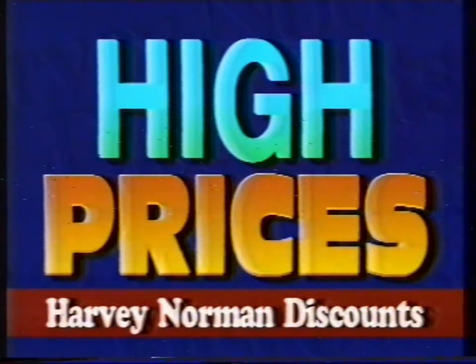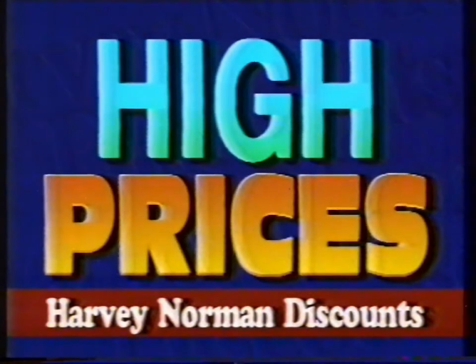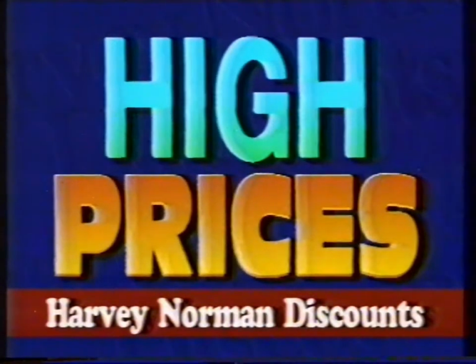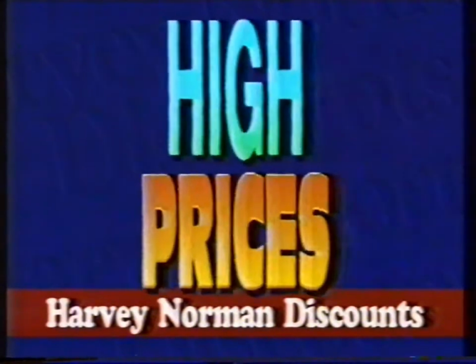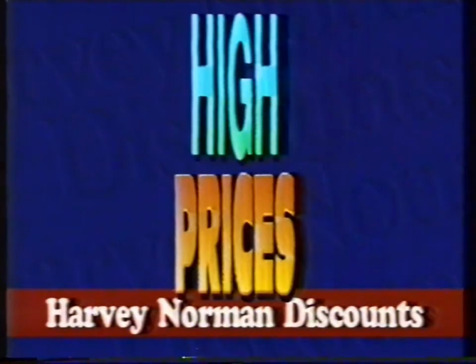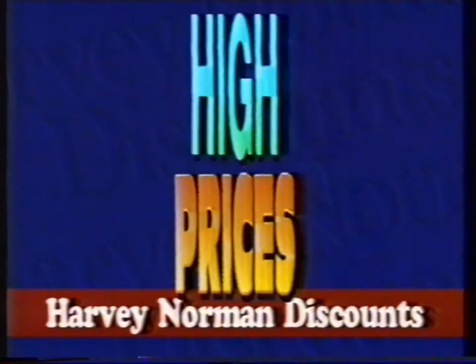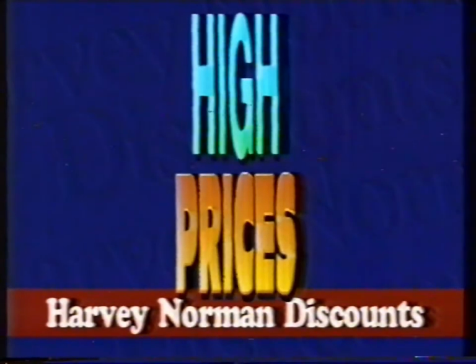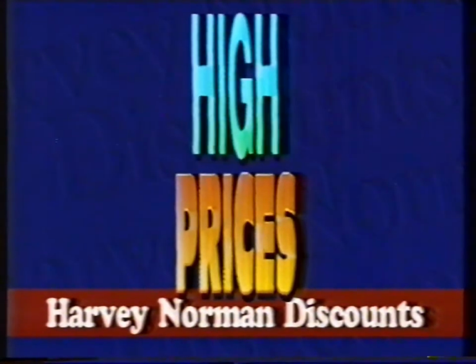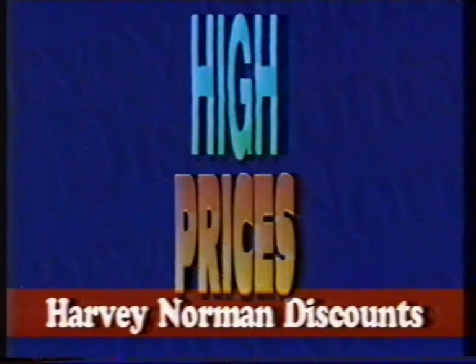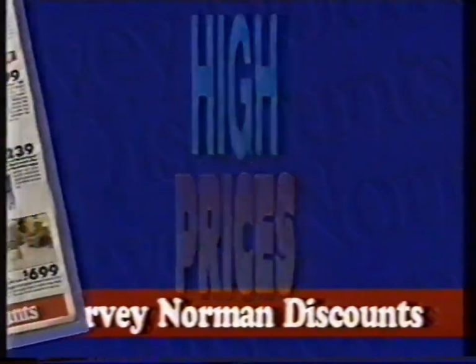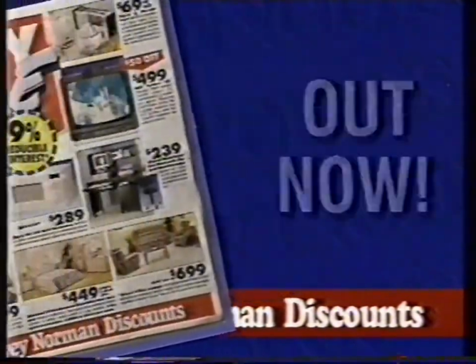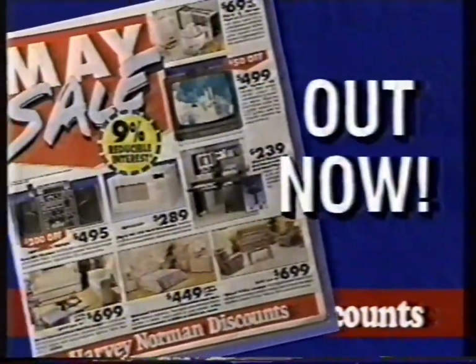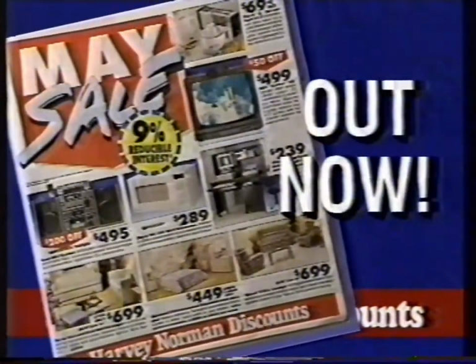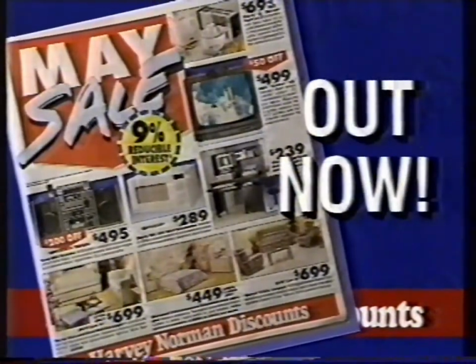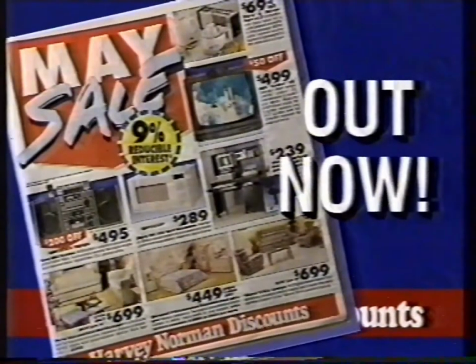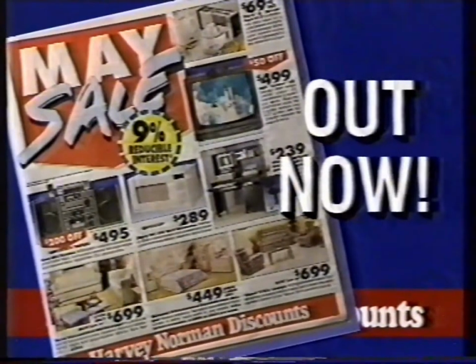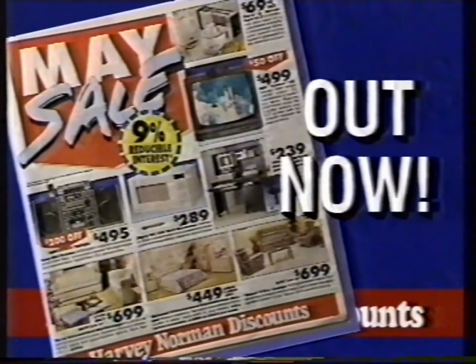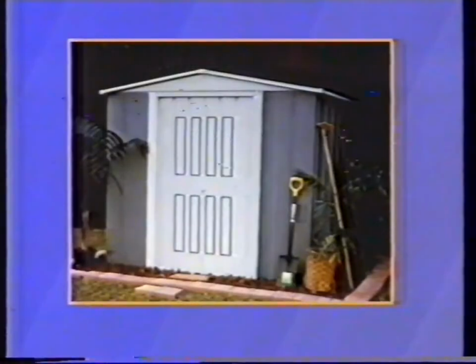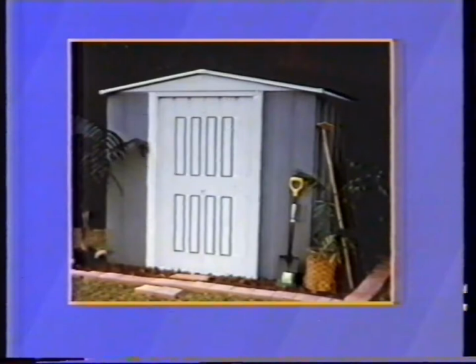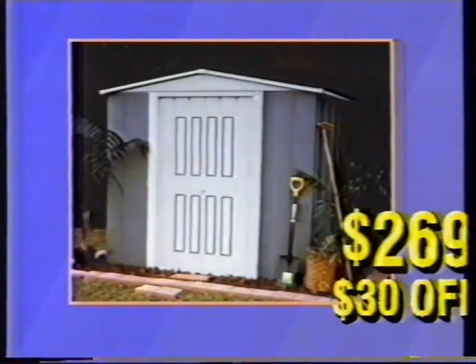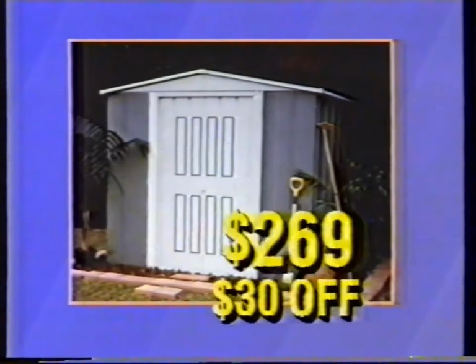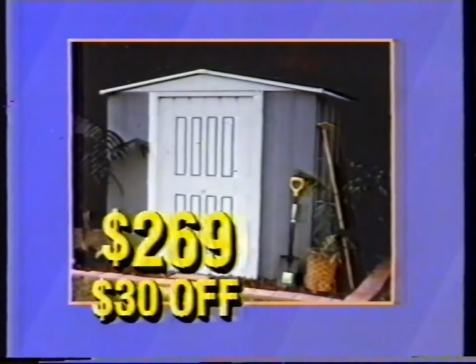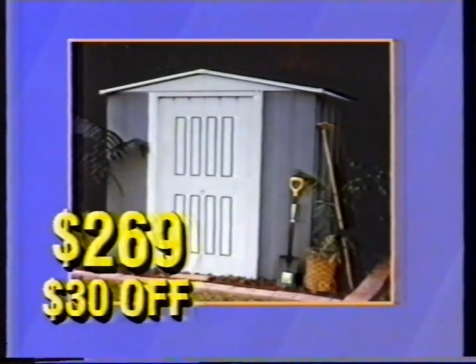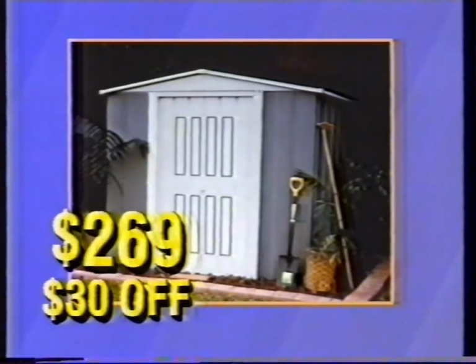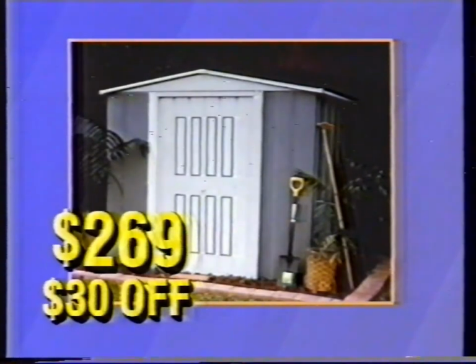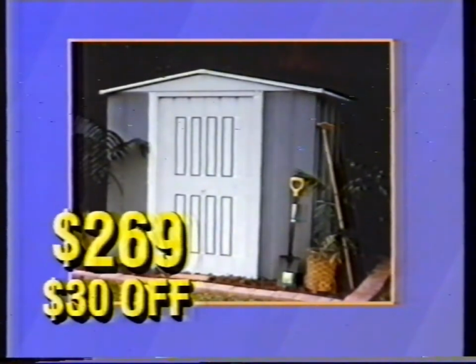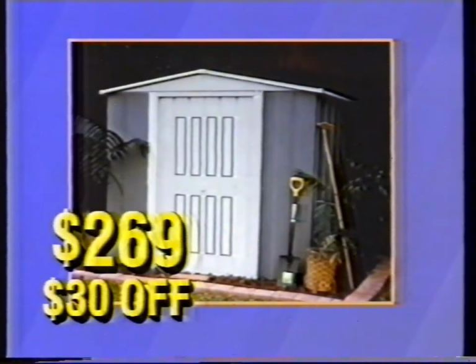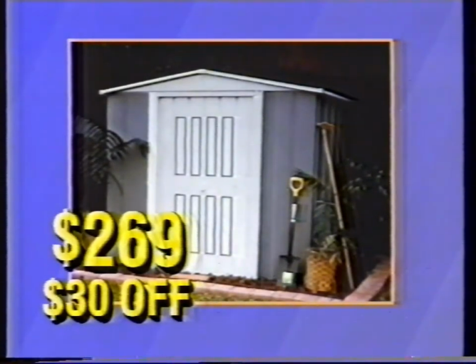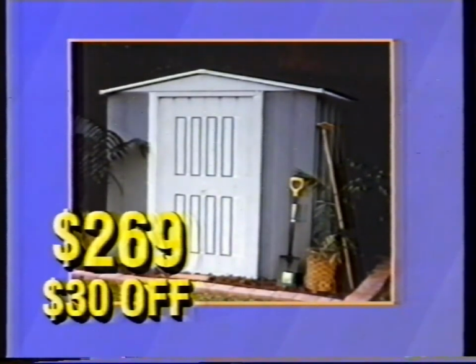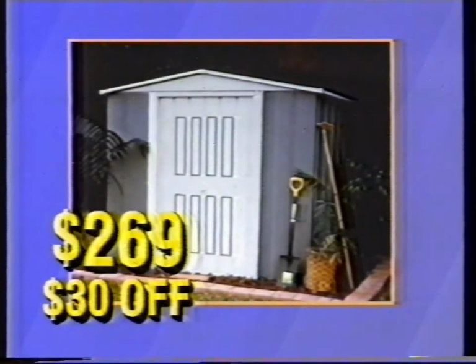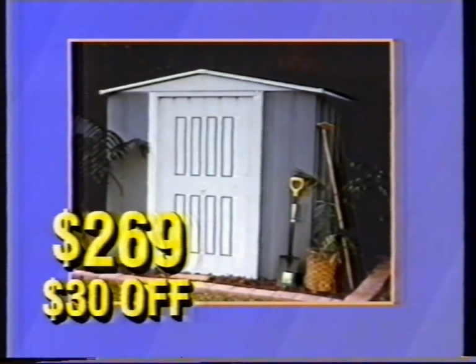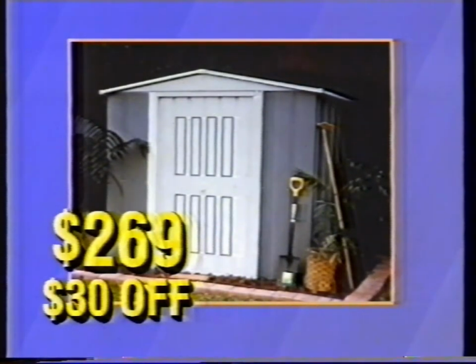Harvey Norman discounts put the squeeze on high prices. Just look at the bargains in our May sale catalogue. Pay only $269 for this Colourbond Trico garden shed — that's $30 off.